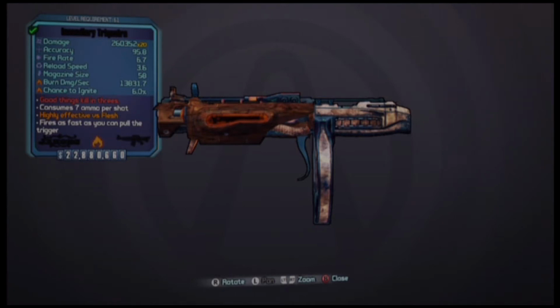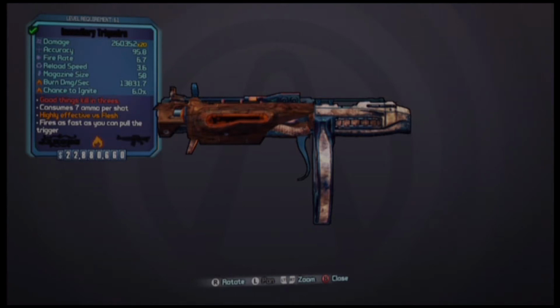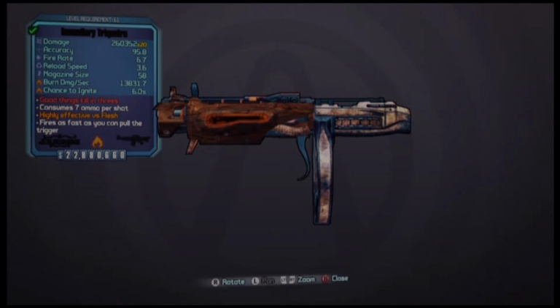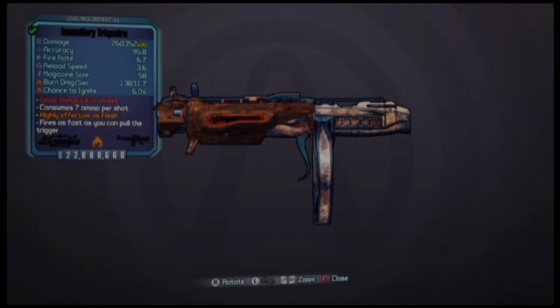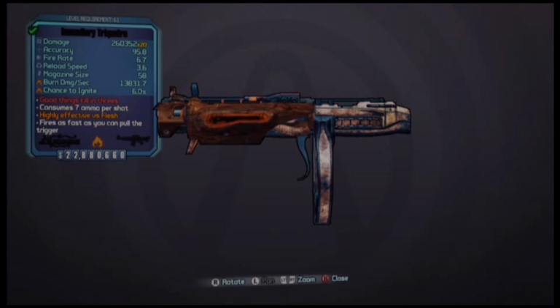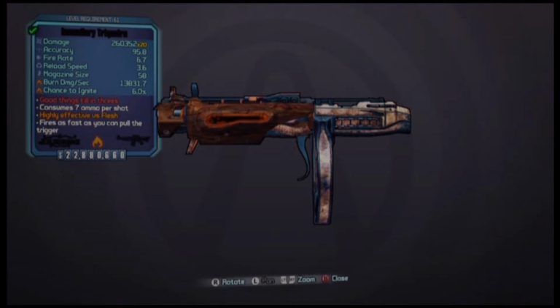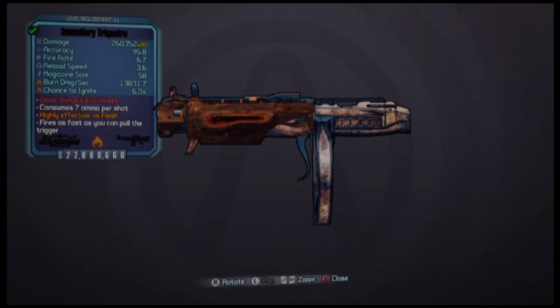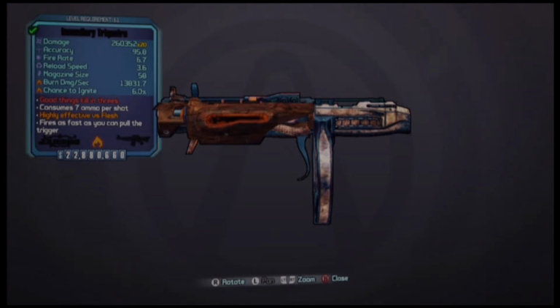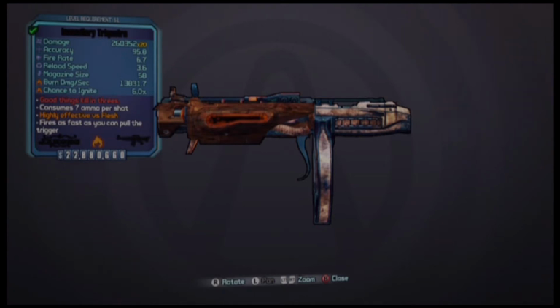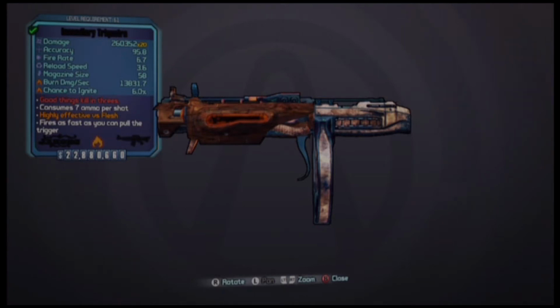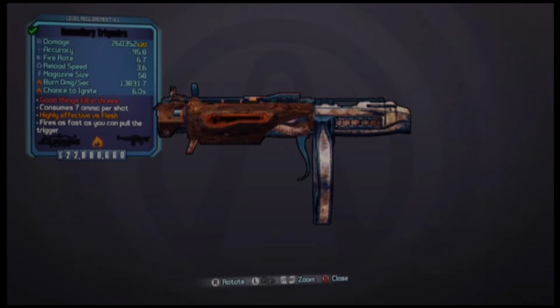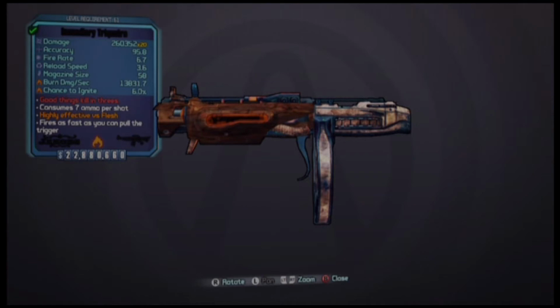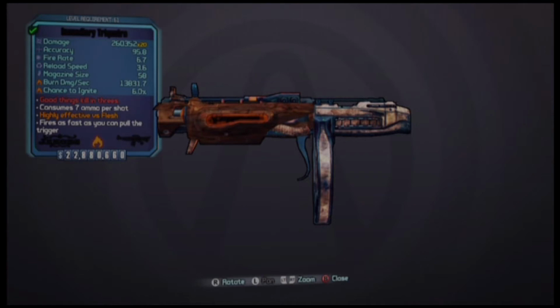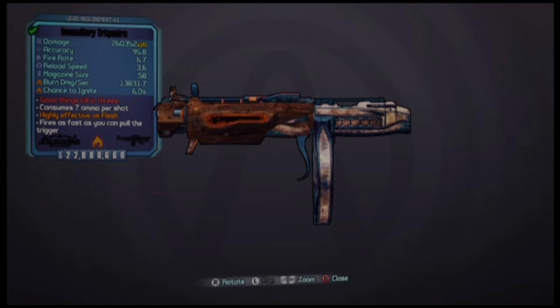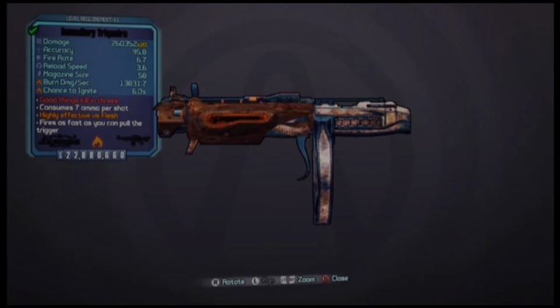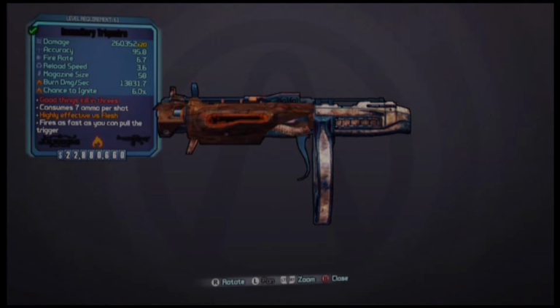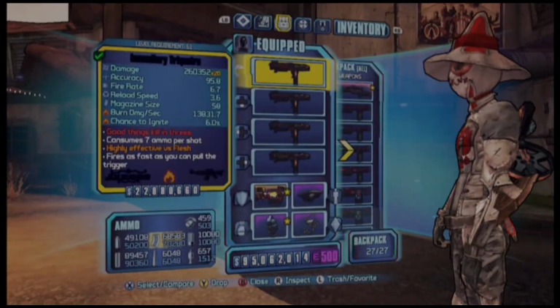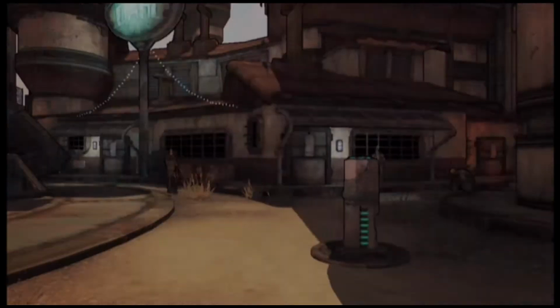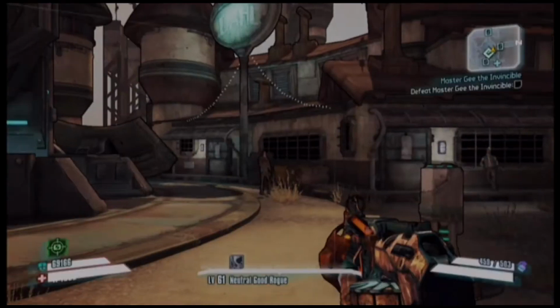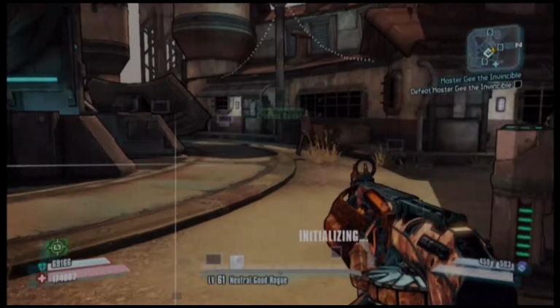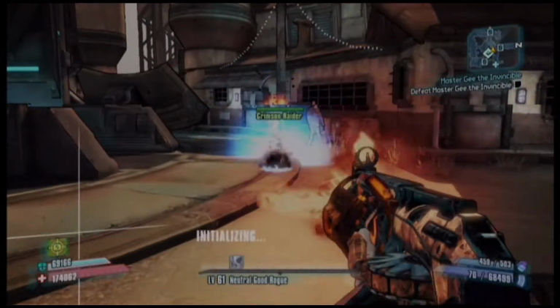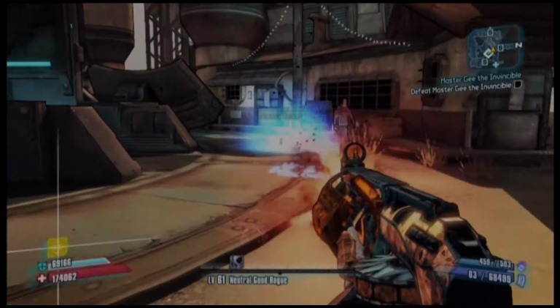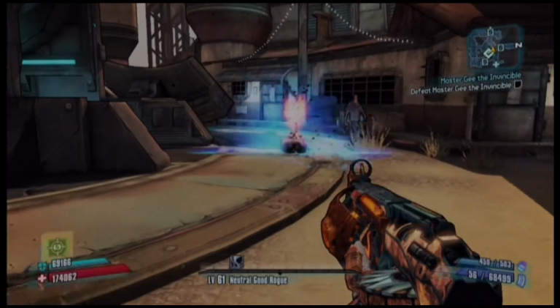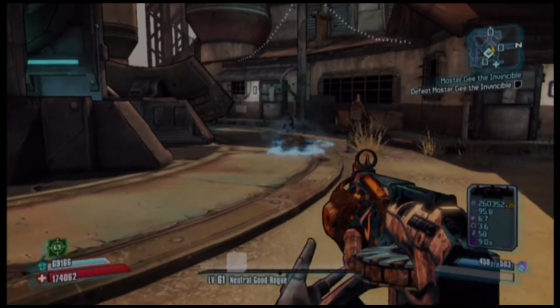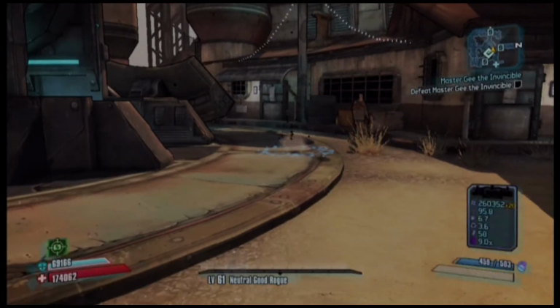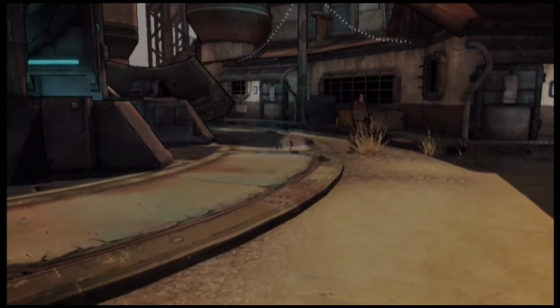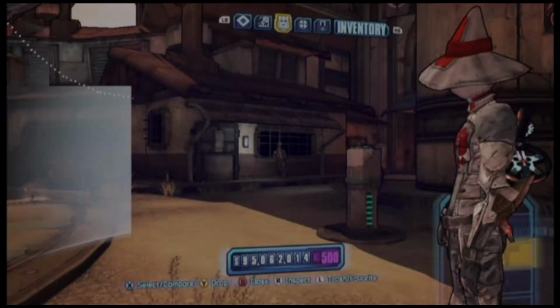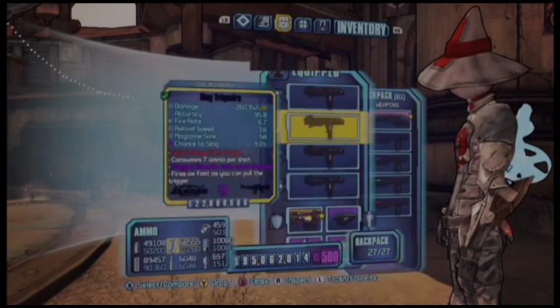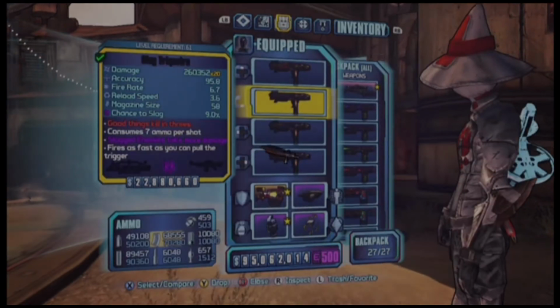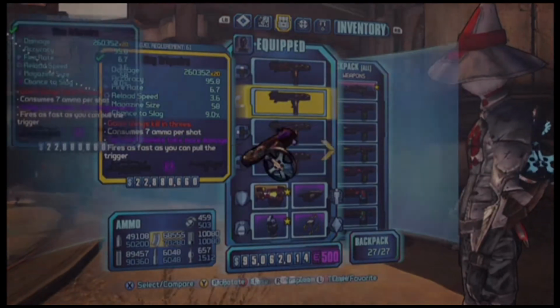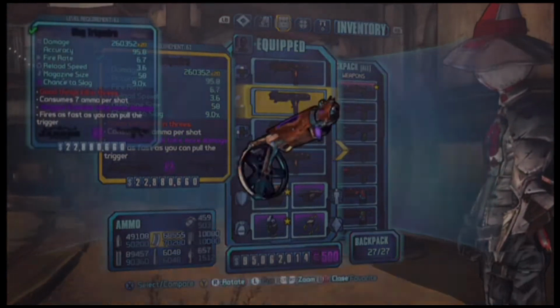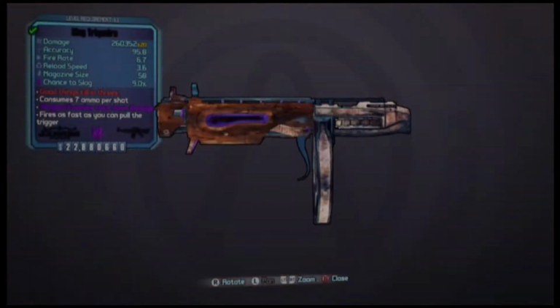Today we have the Hammer Buster, and I modded it with parts from the Pirates Booty DLC — the Stomper, the Orphan Maker, and the Jolly Roger.